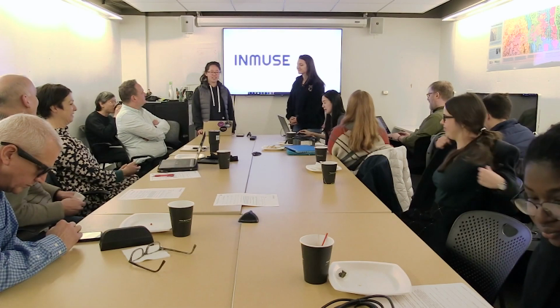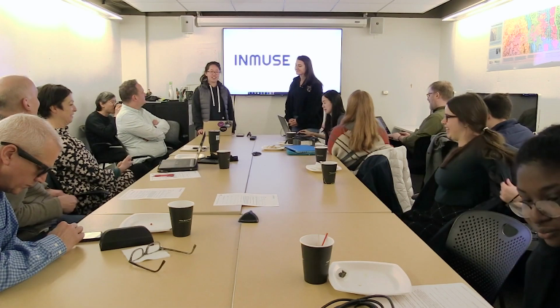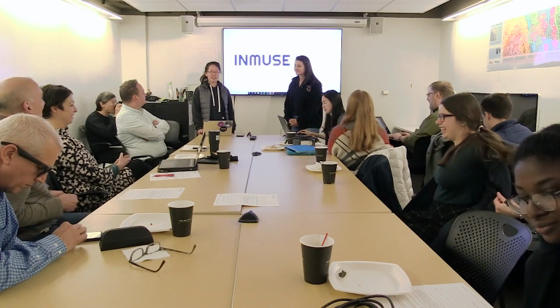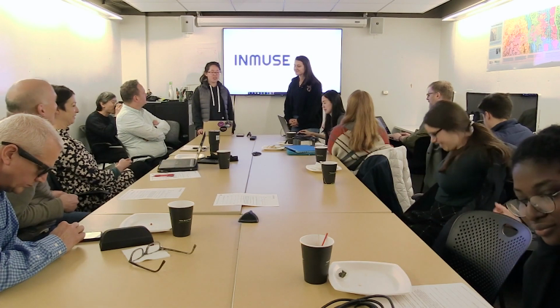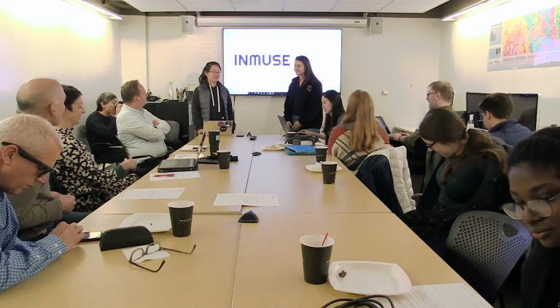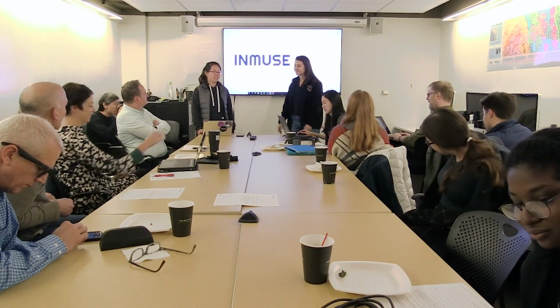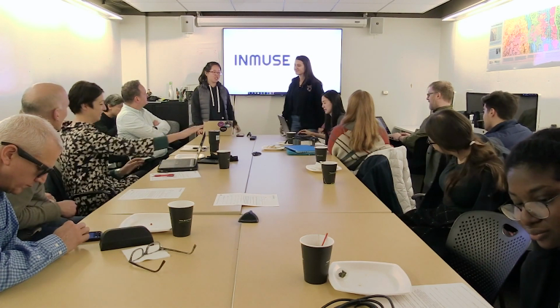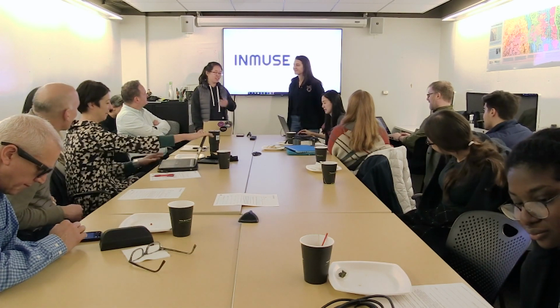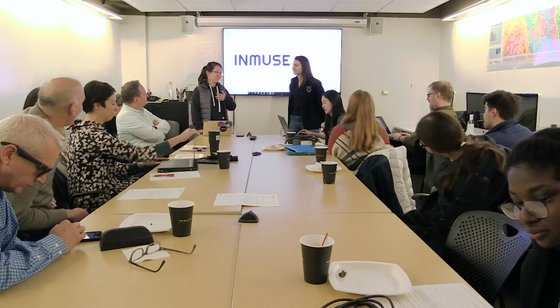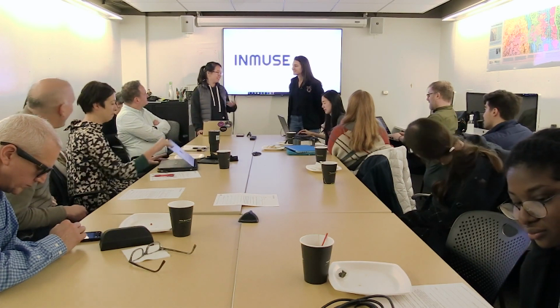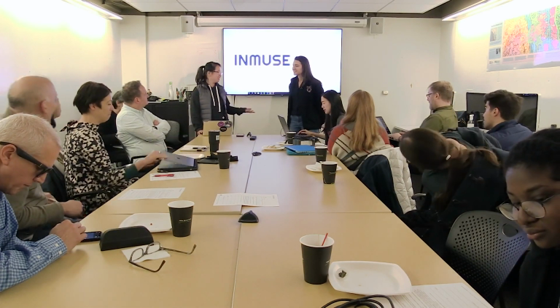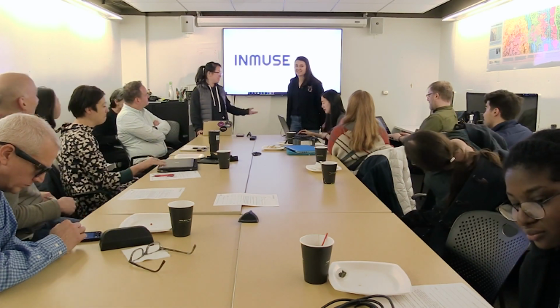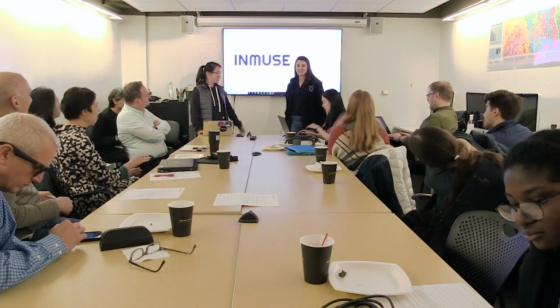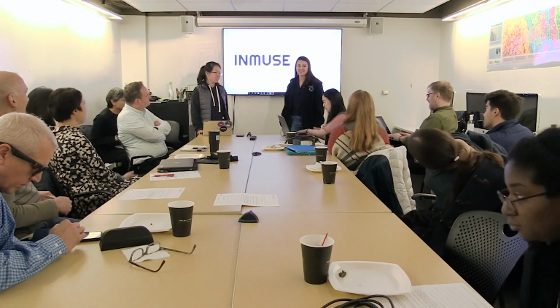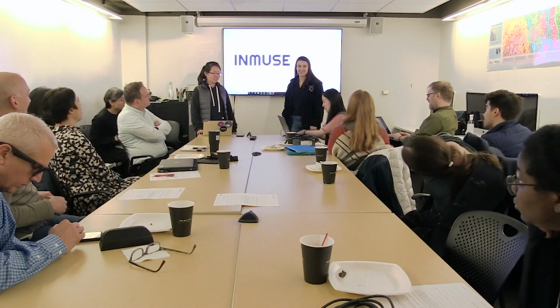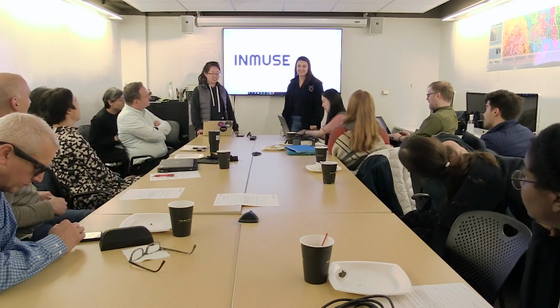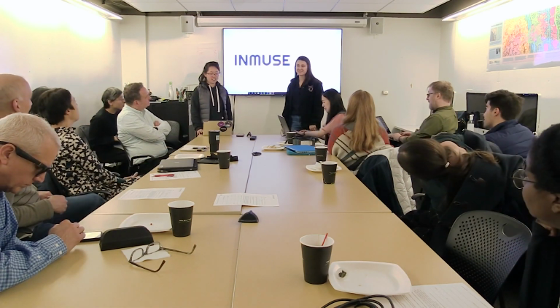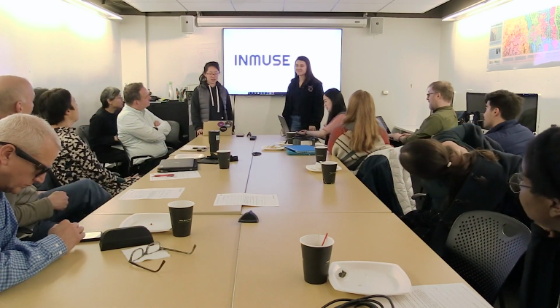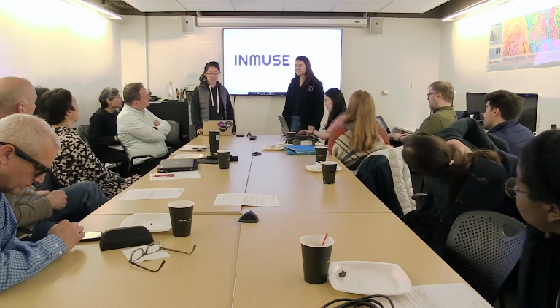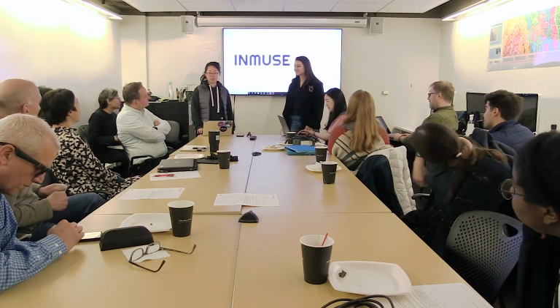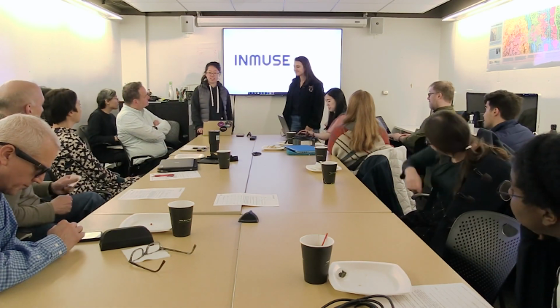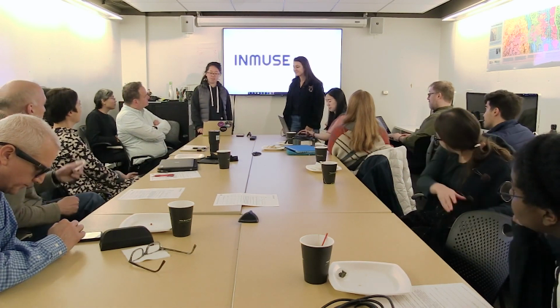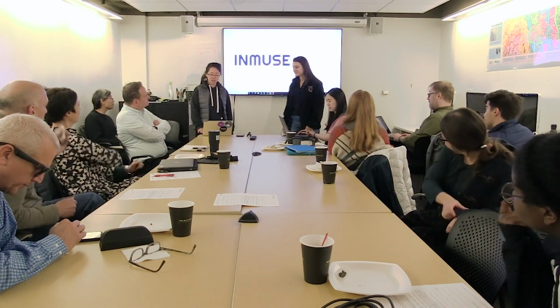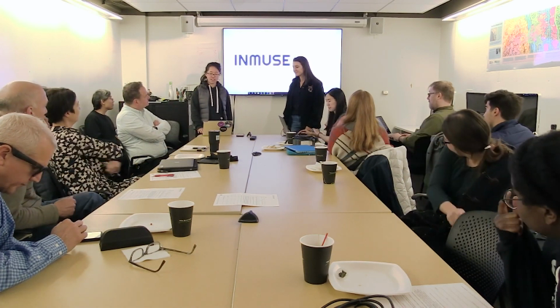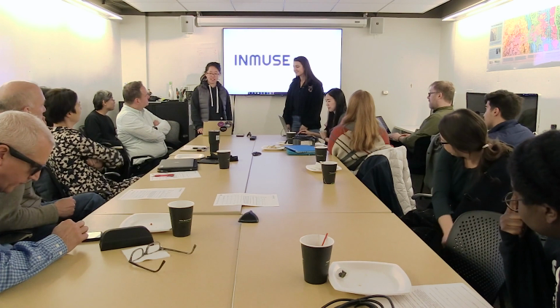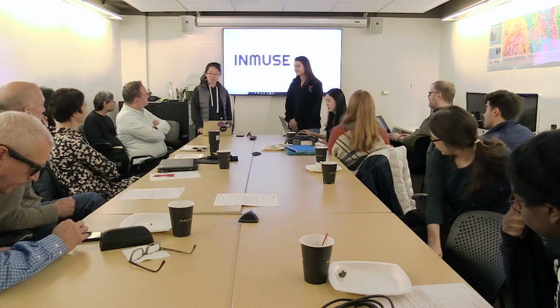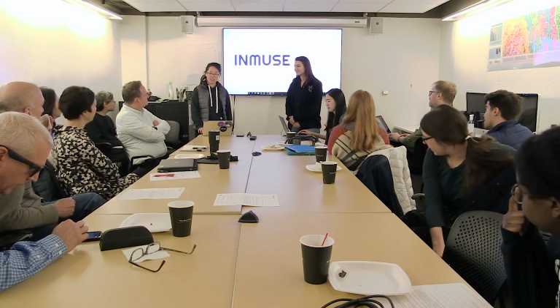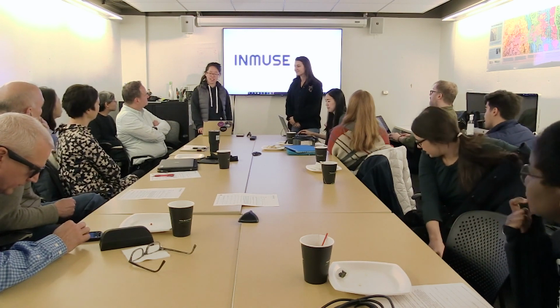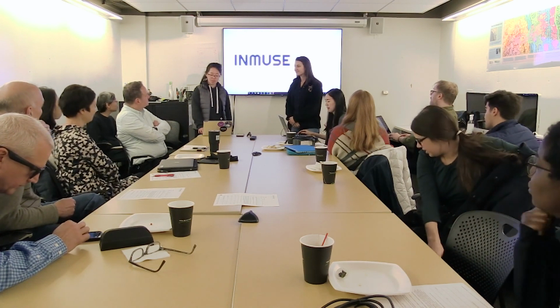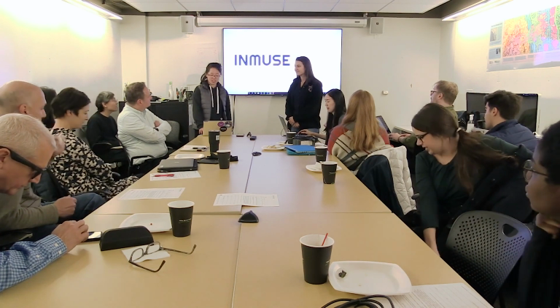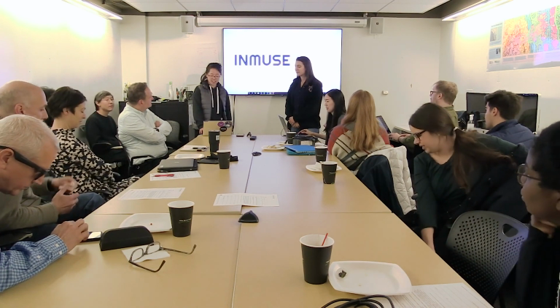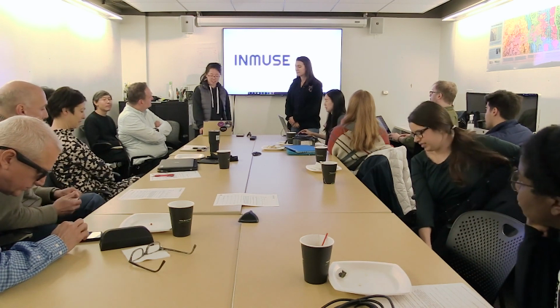Hello everyone, my name is Charlene. My name is Therese. And we're here to present Amuse, a music capturing game.